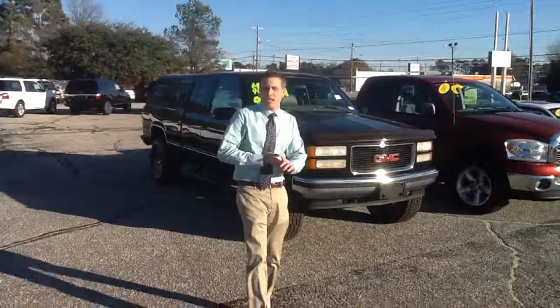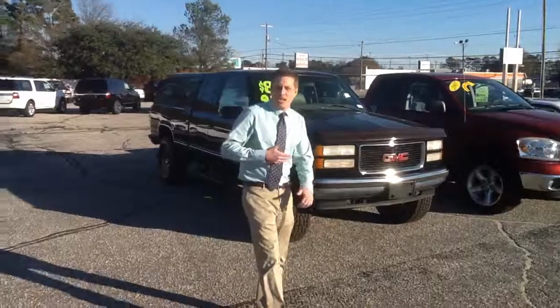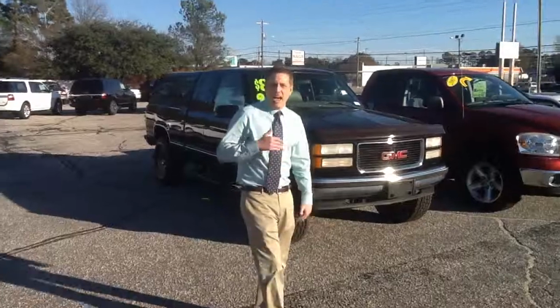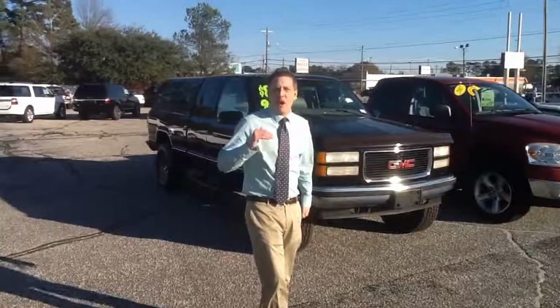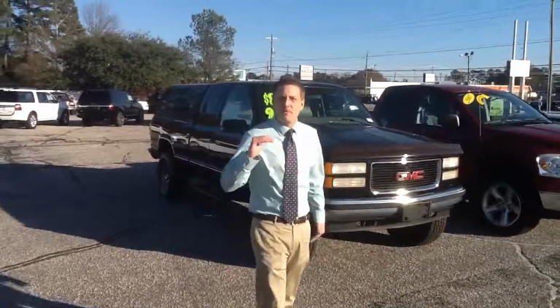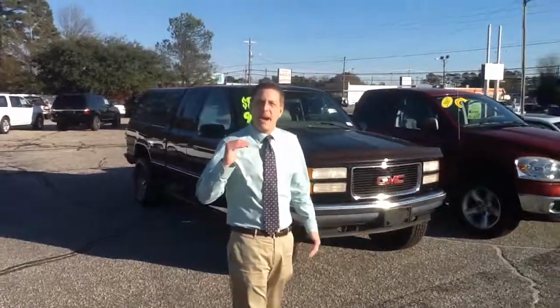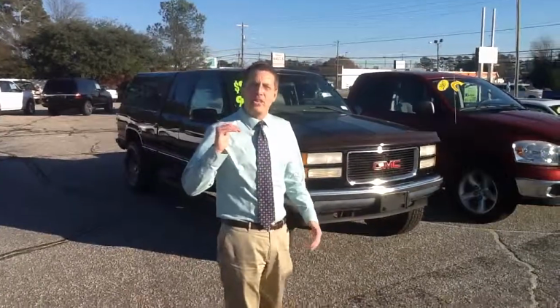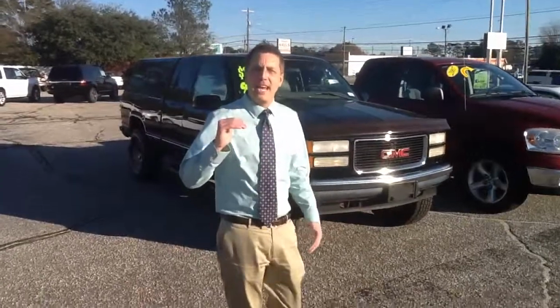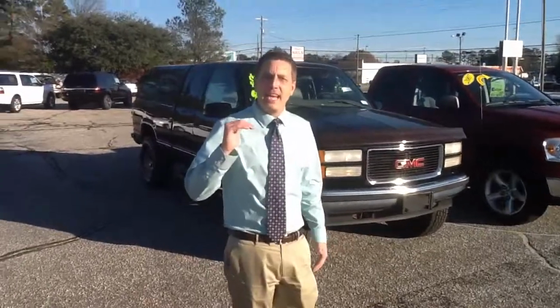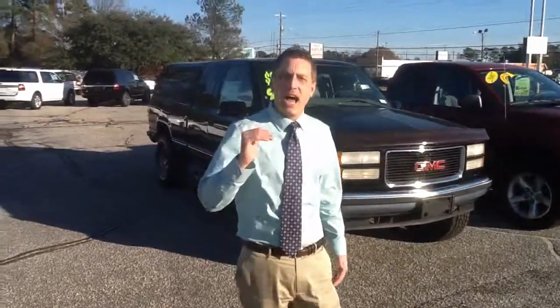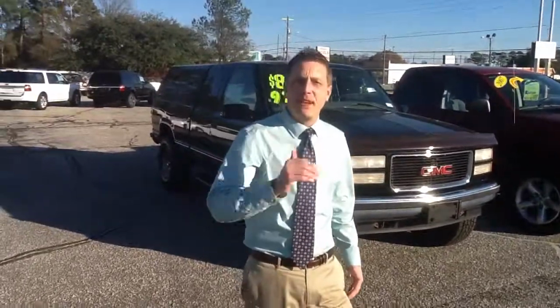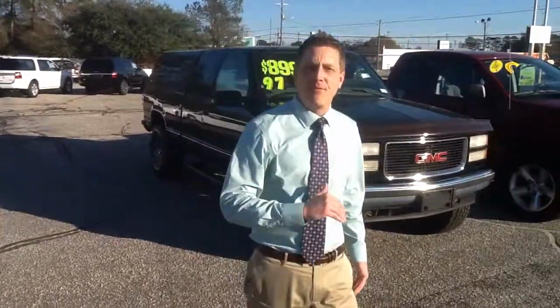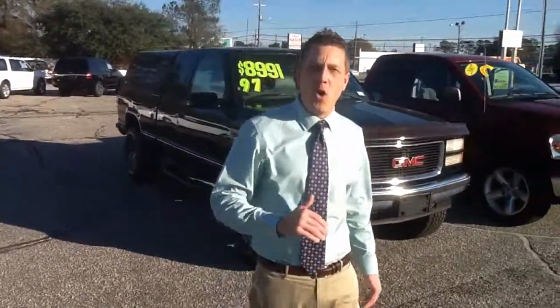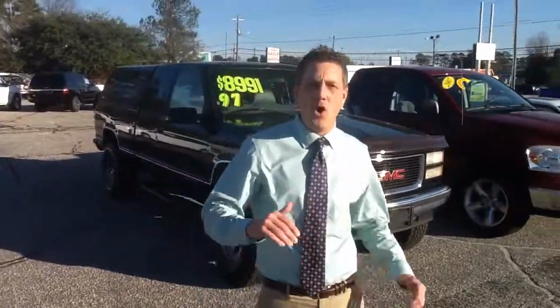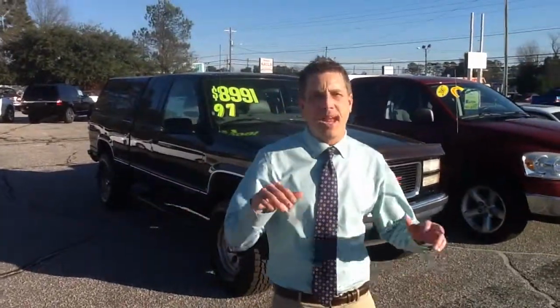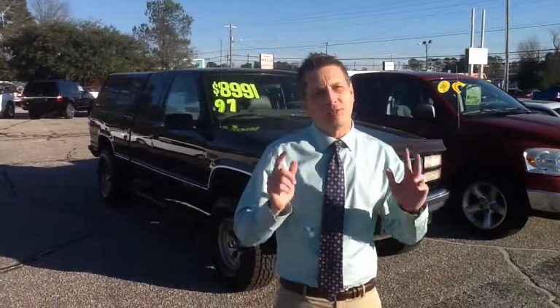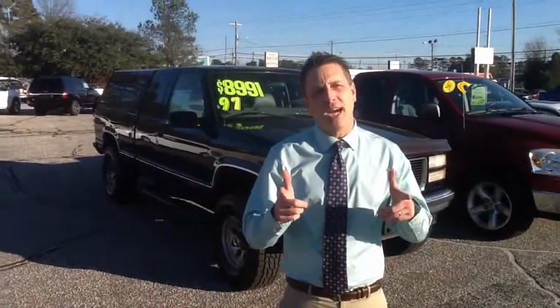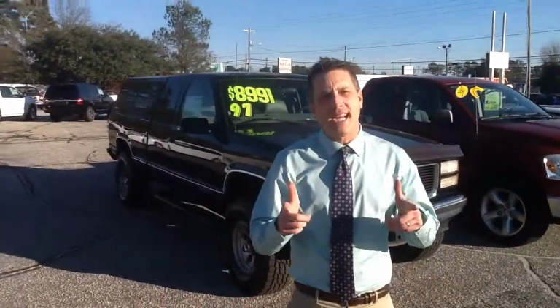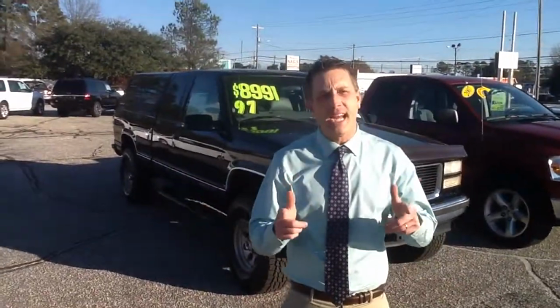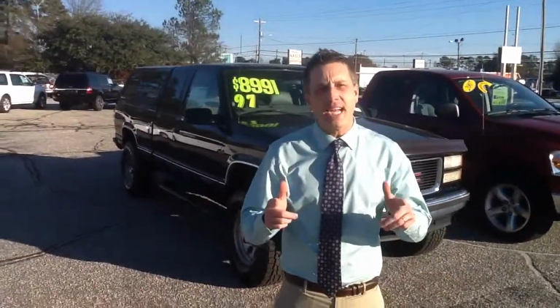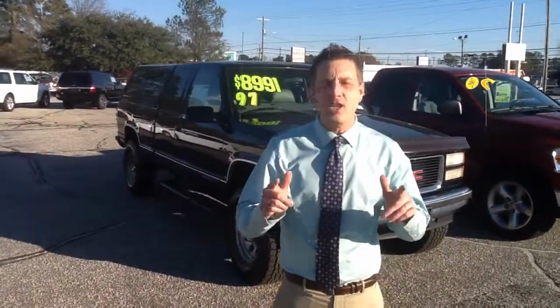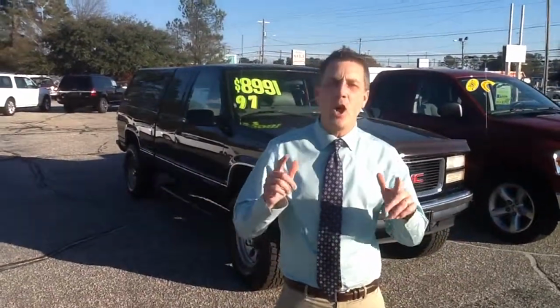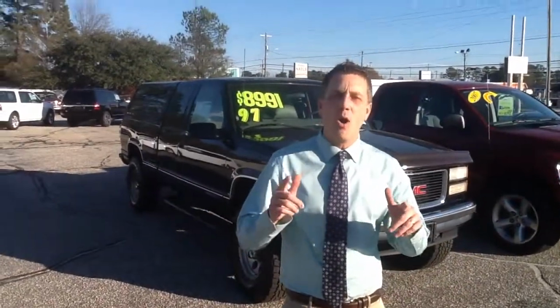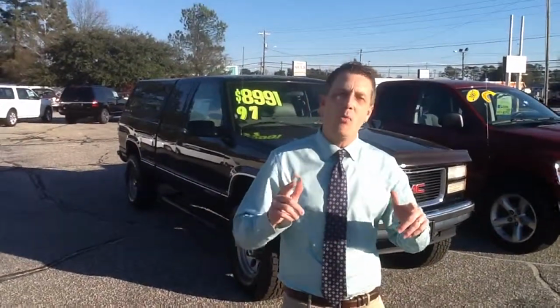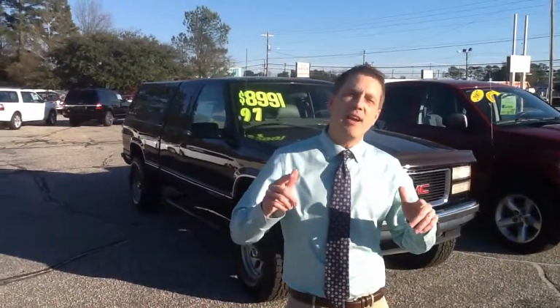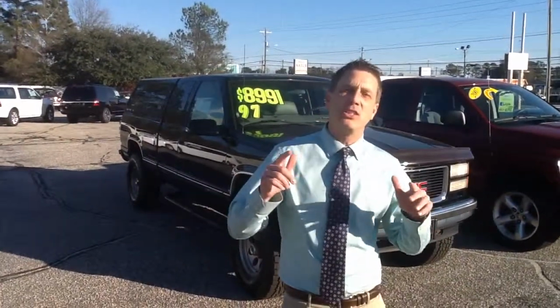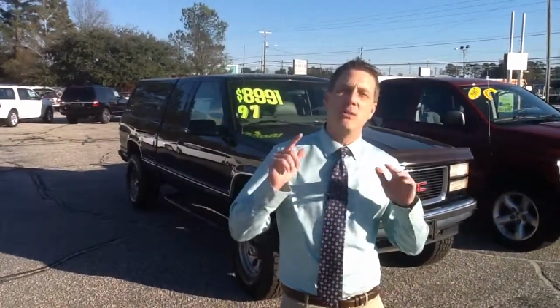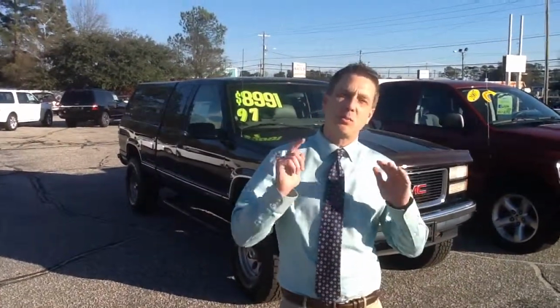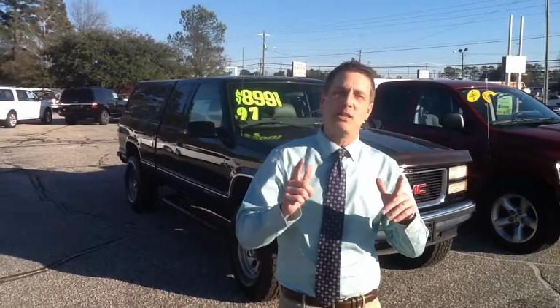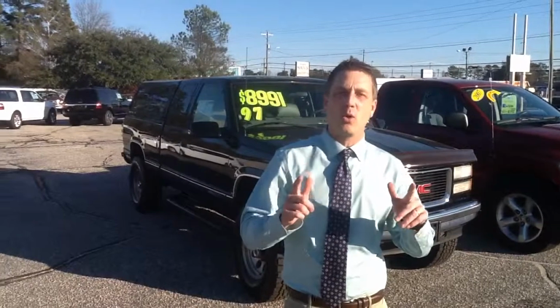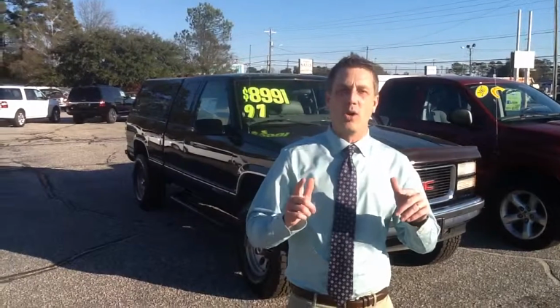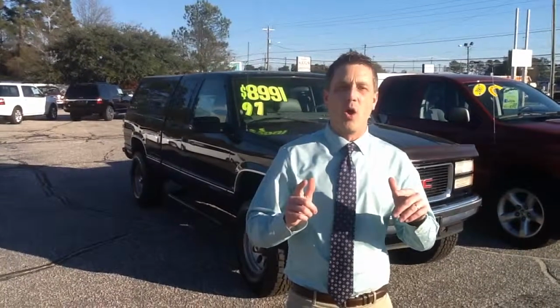Hey folks, Barrett King at Lafayette Ford. Thanks for checking in. And you know what? We've got something special going on.